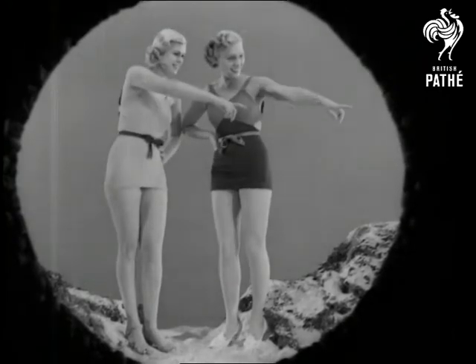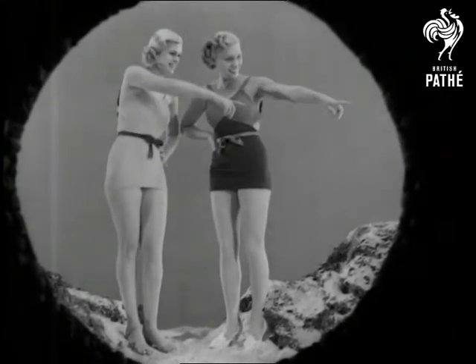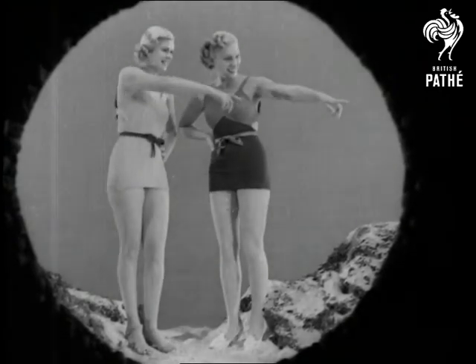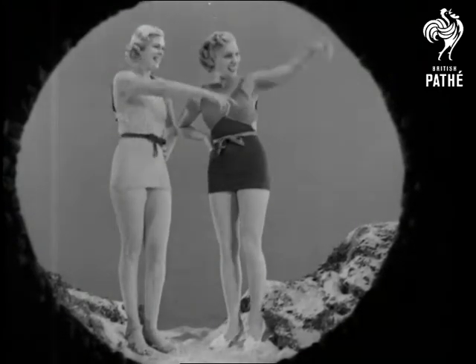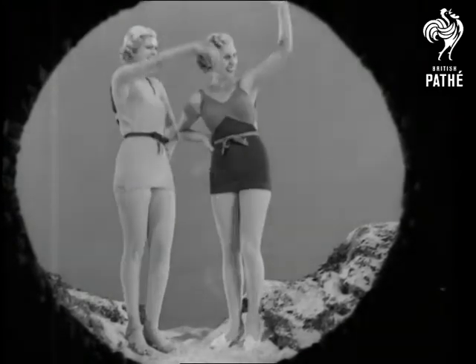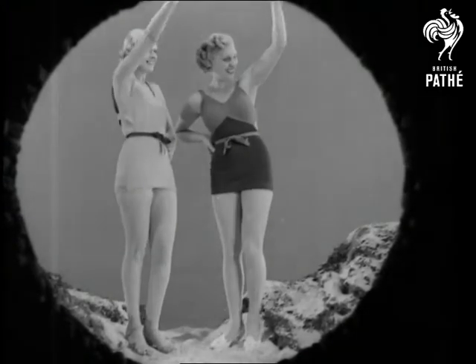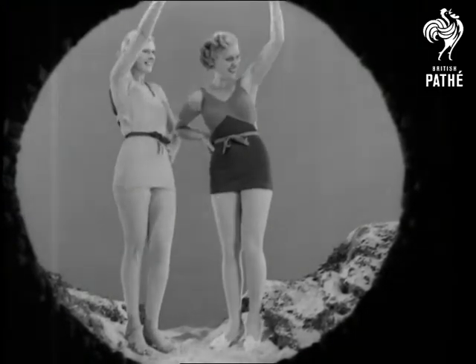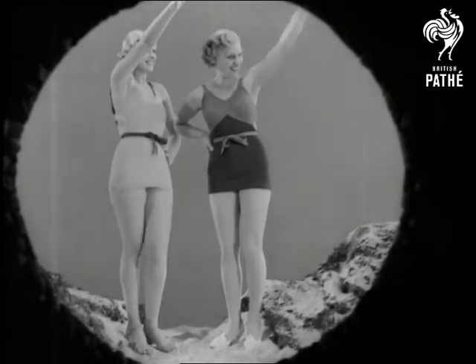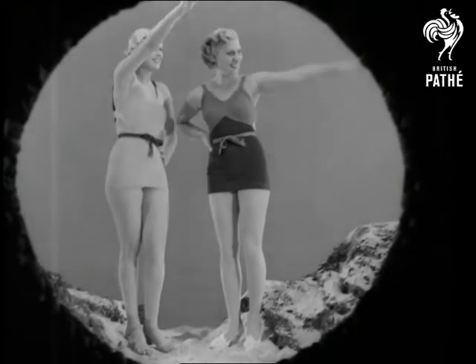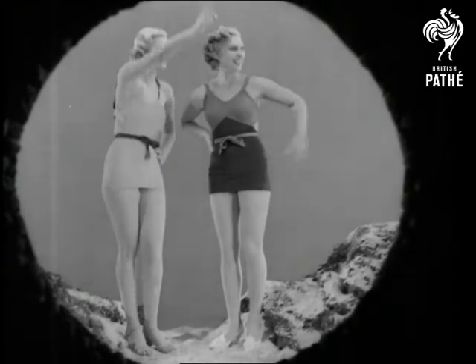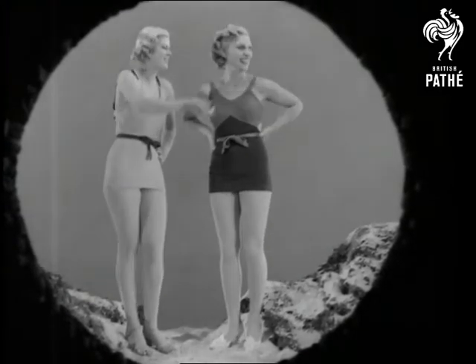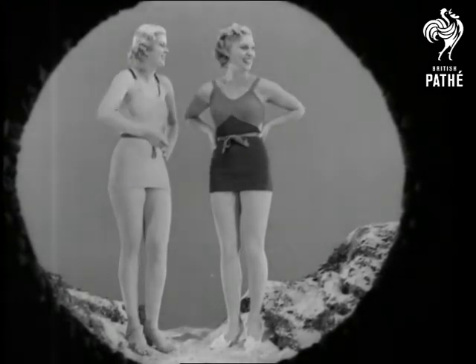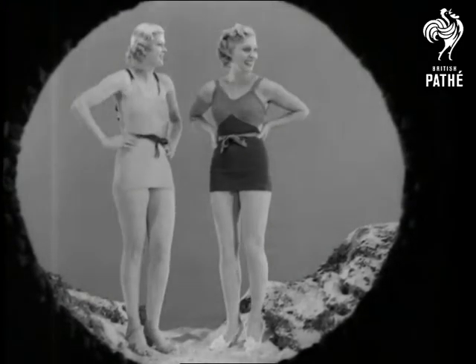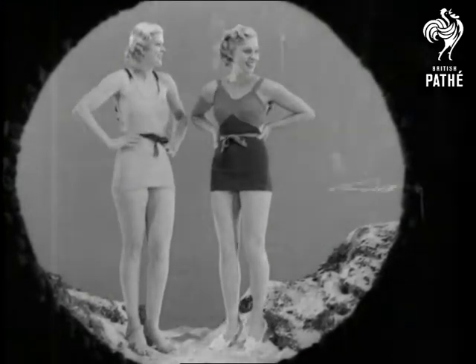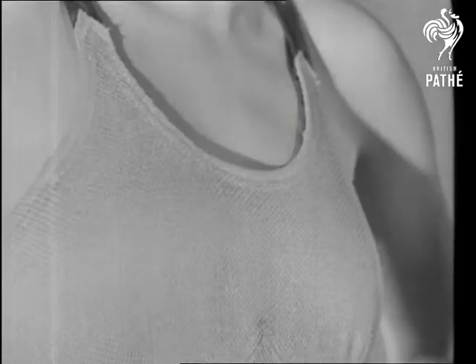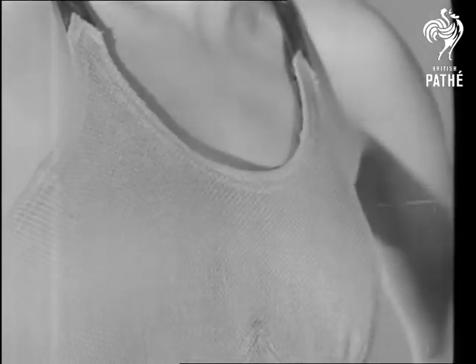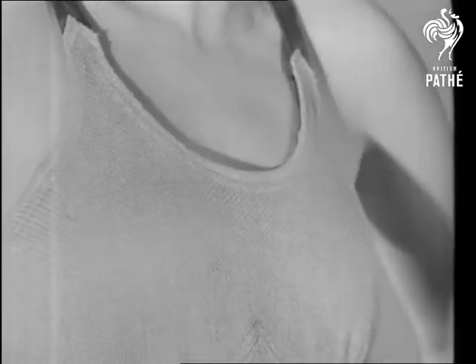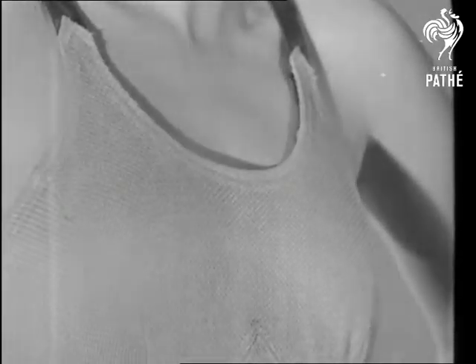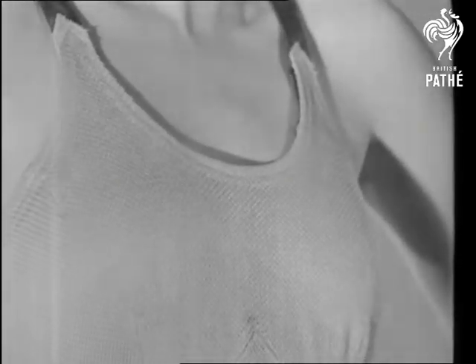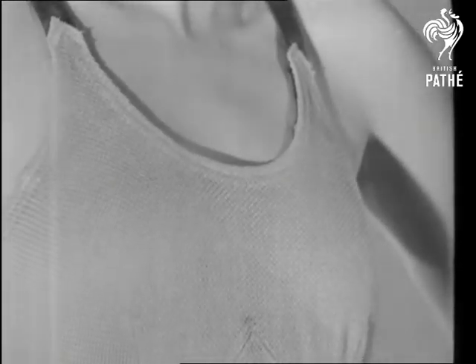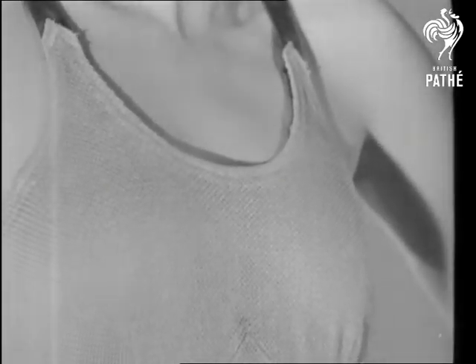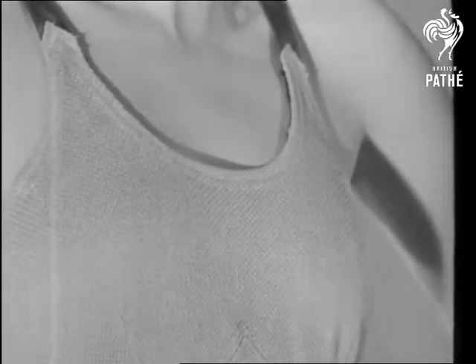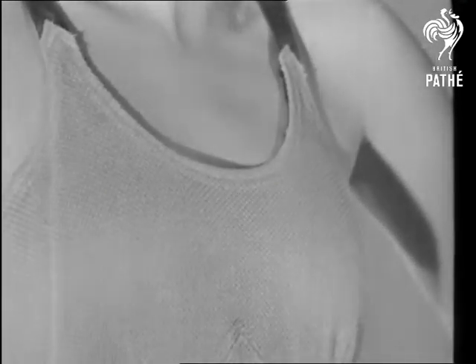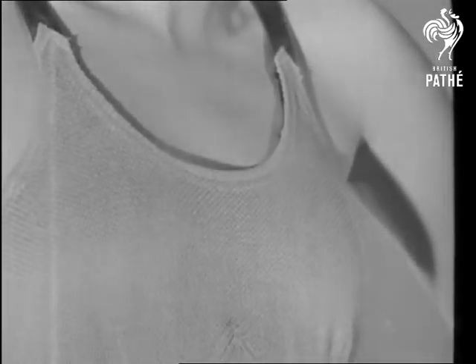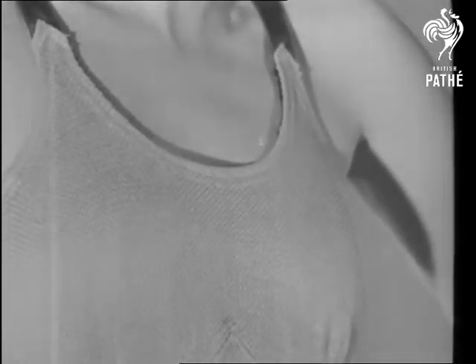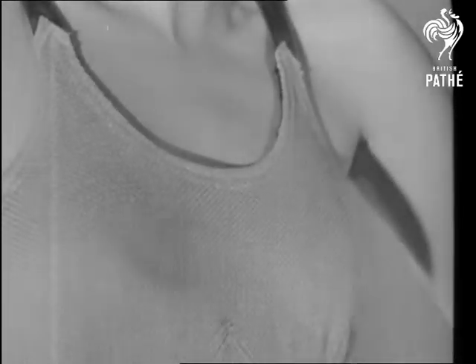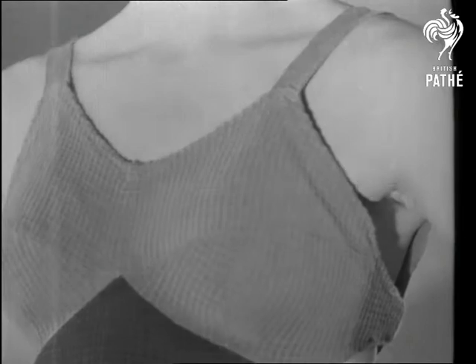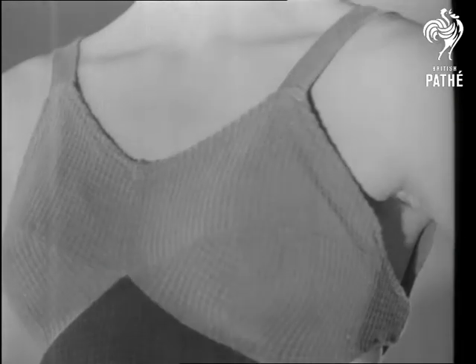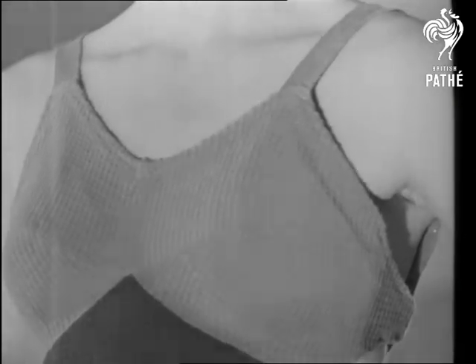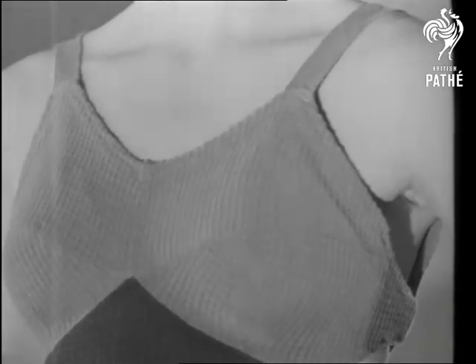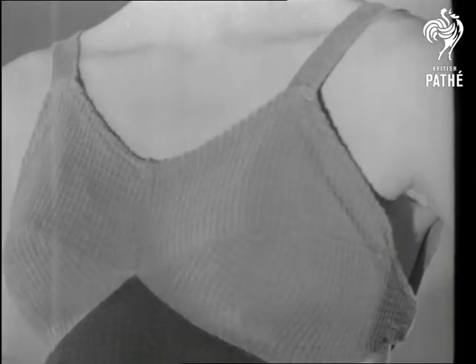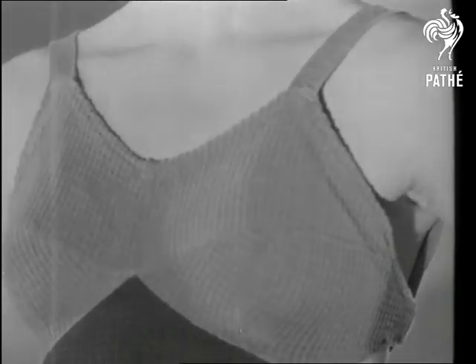In a moment, you'll notice in these examples of the built-in brassiere the figure-controlling action of the straps.